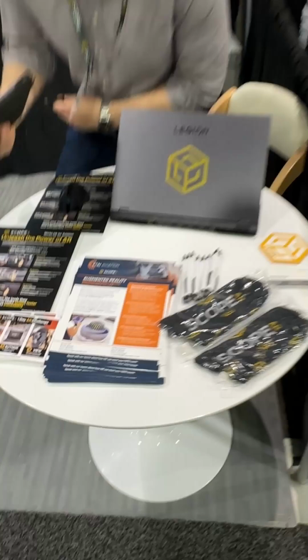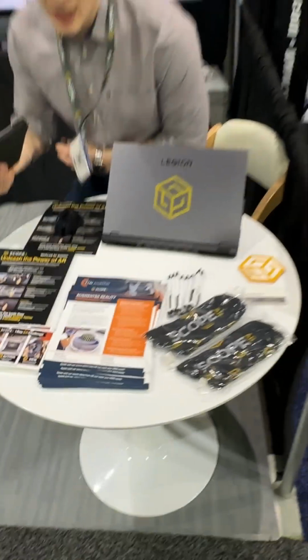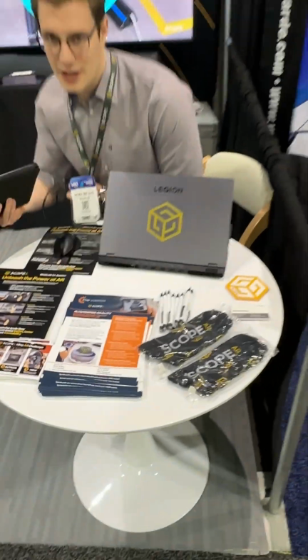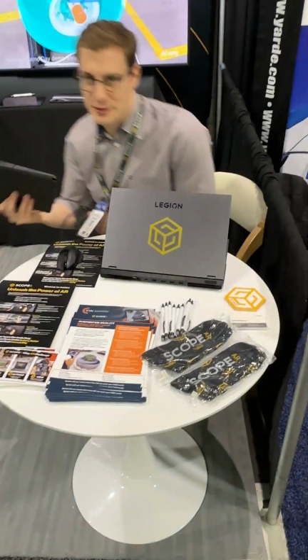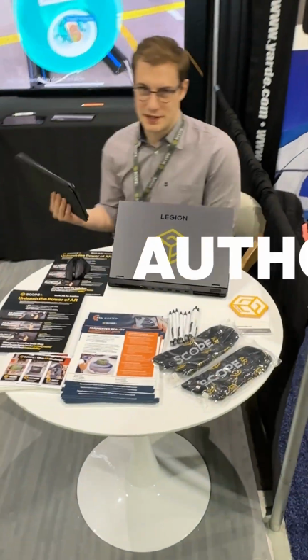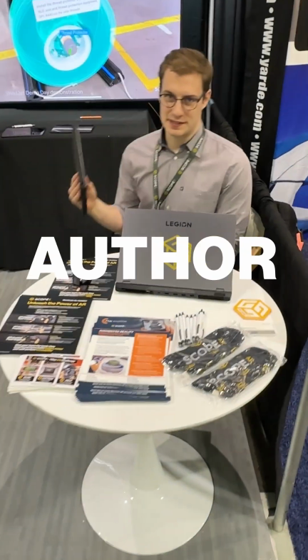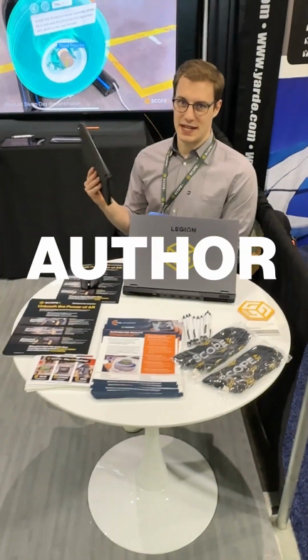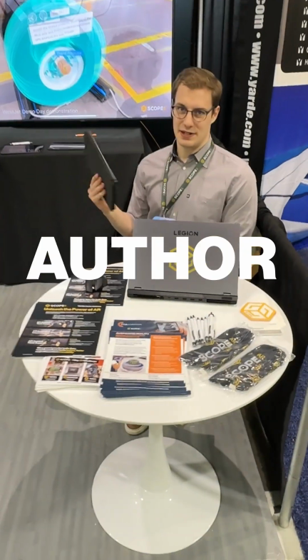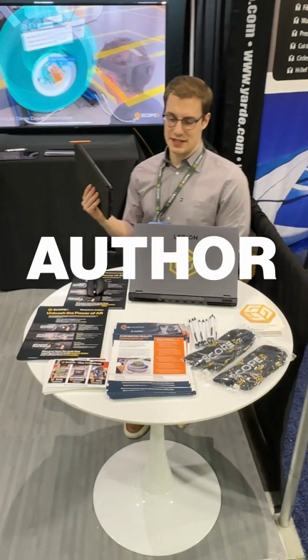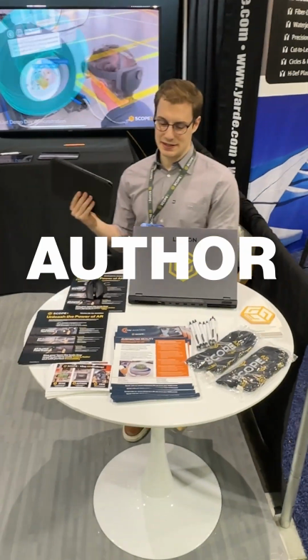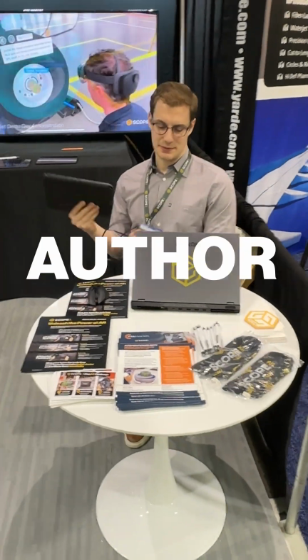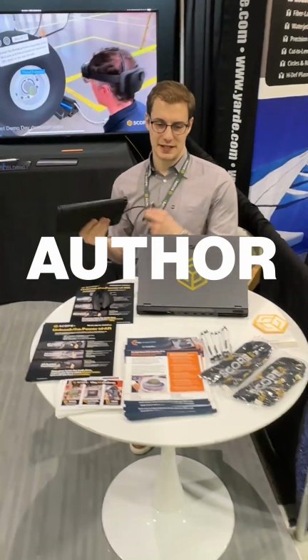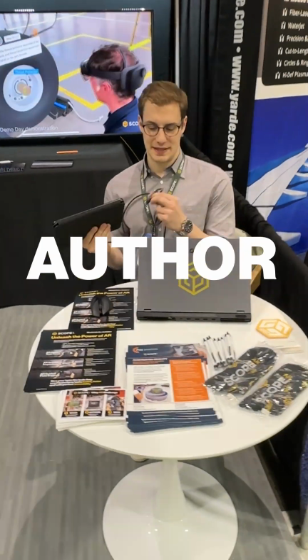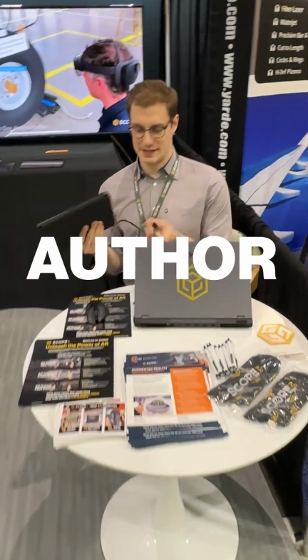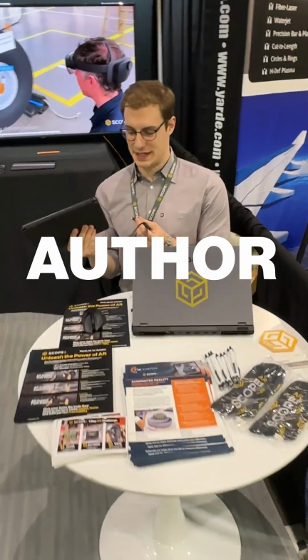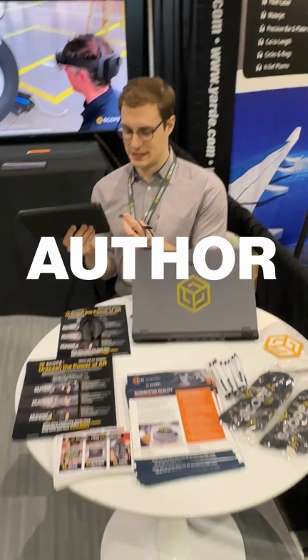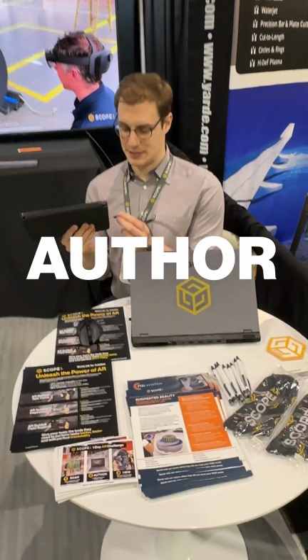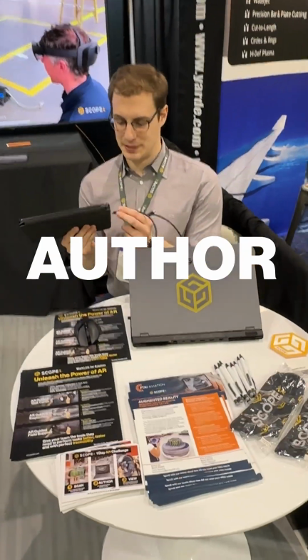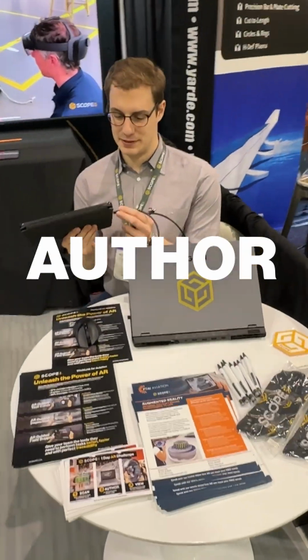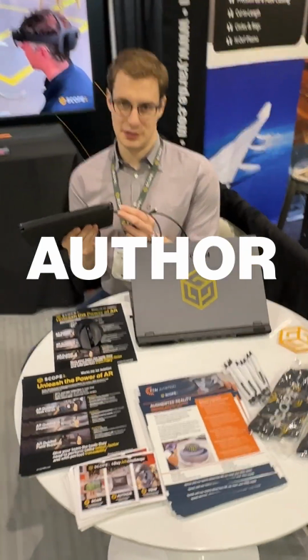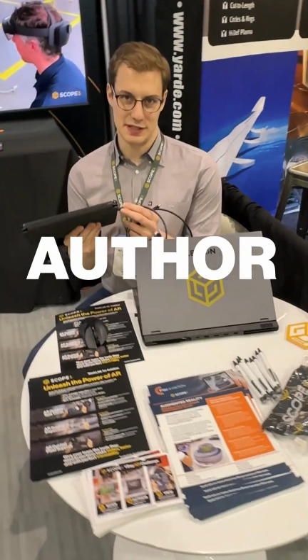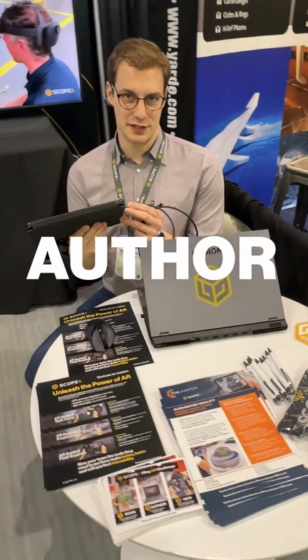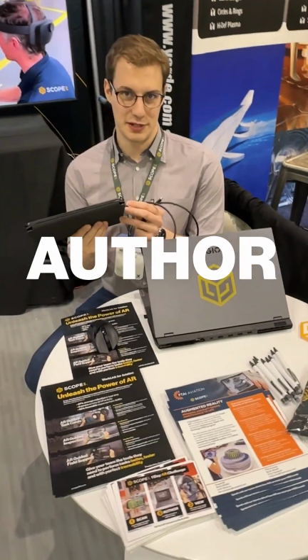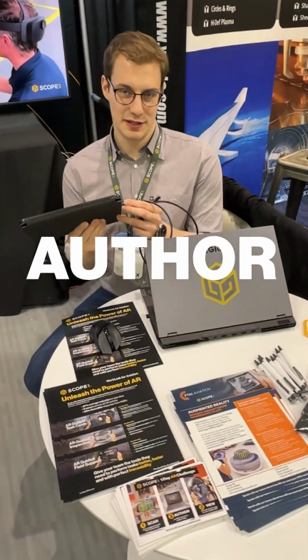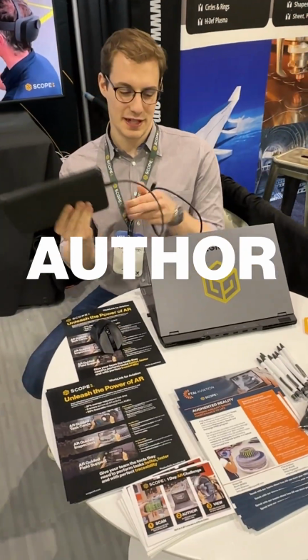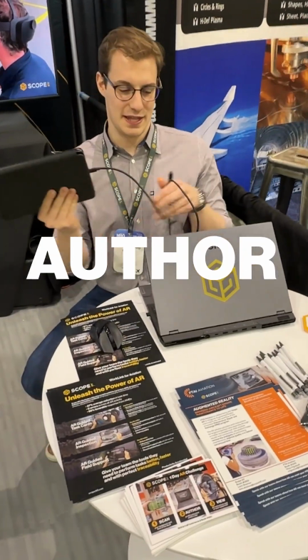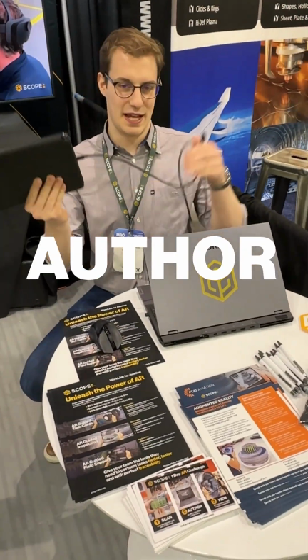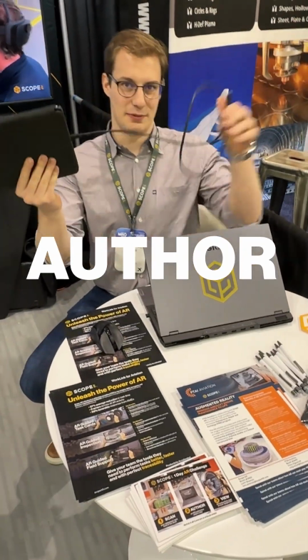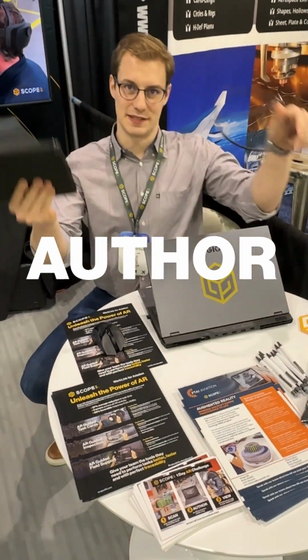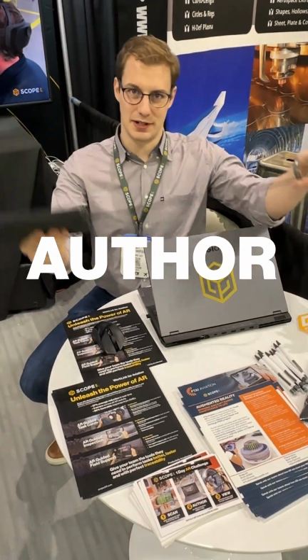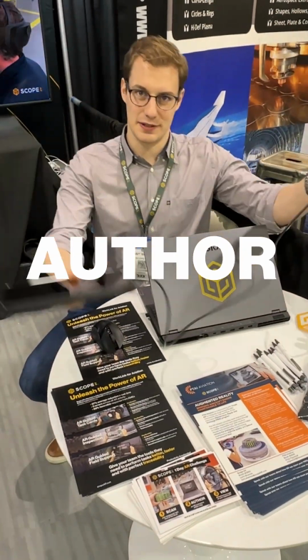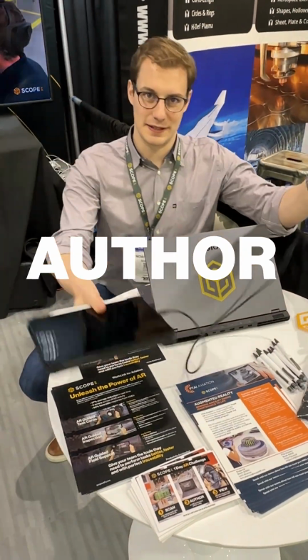We've got our scan done. We're going to get this connected to the computer, transfer it over, and then we can start authoring it.